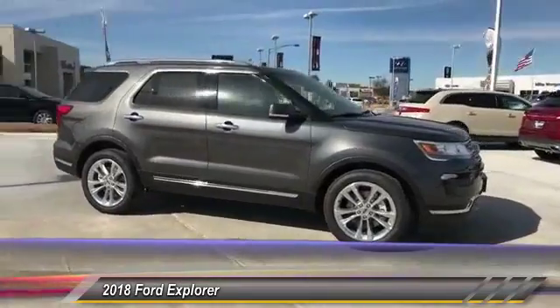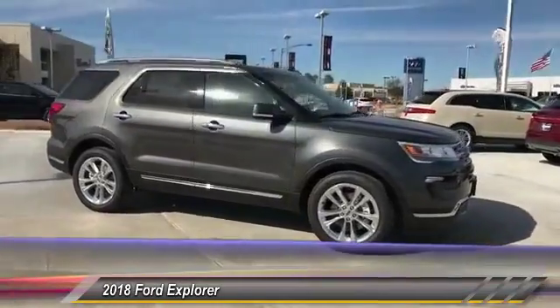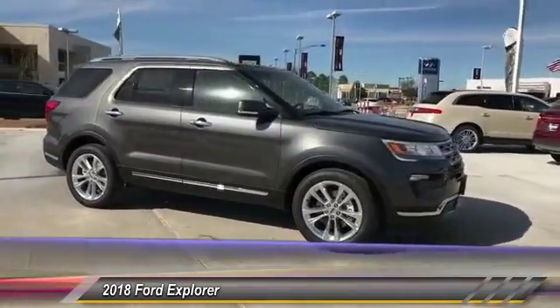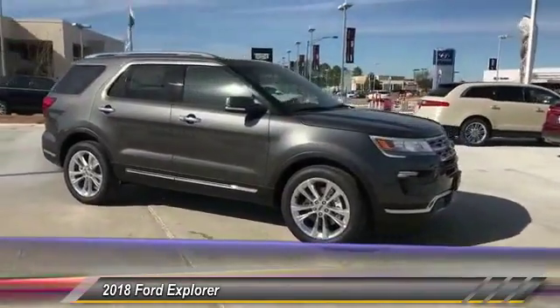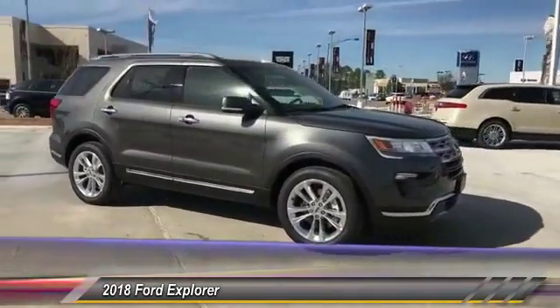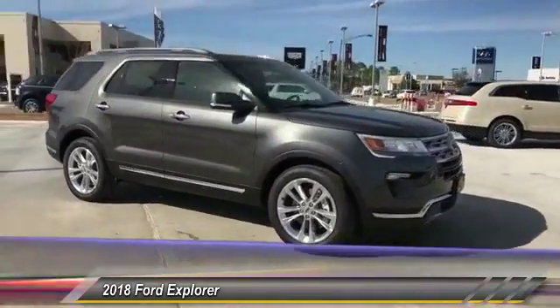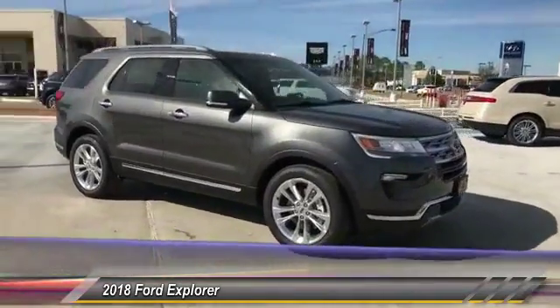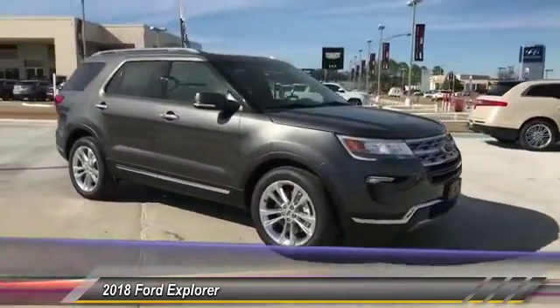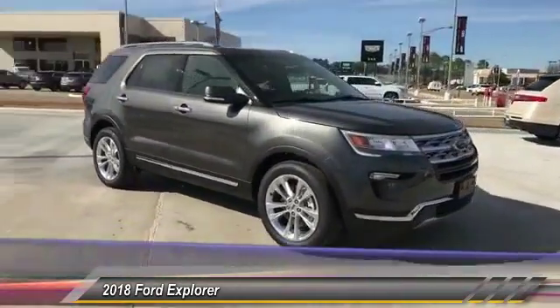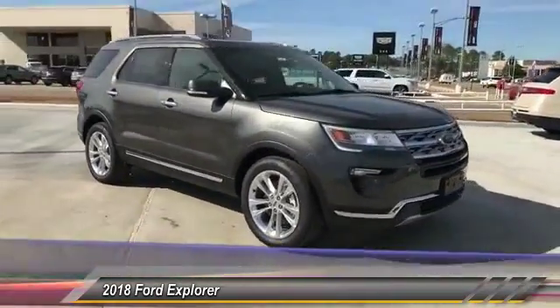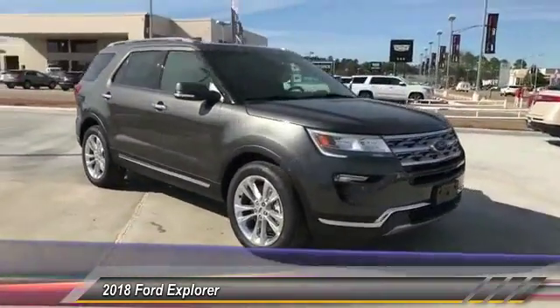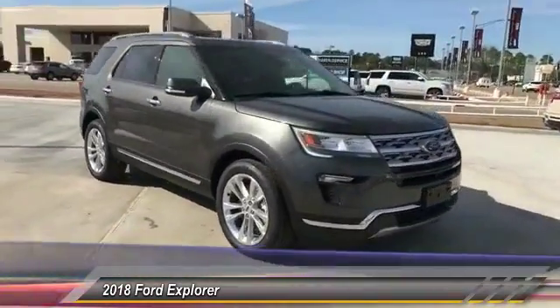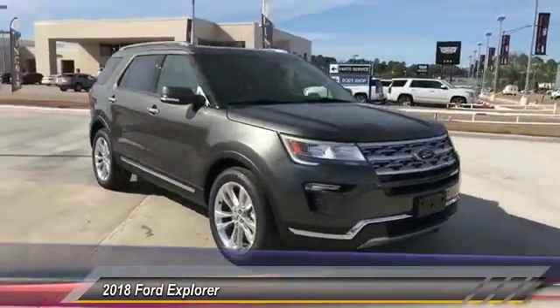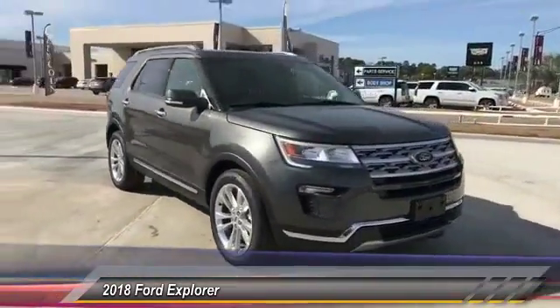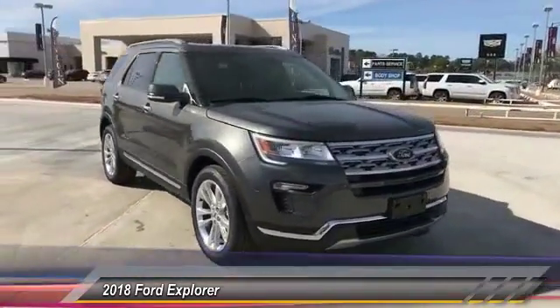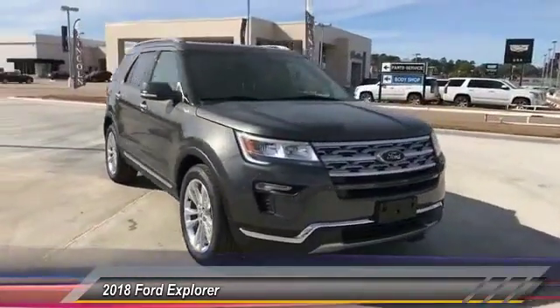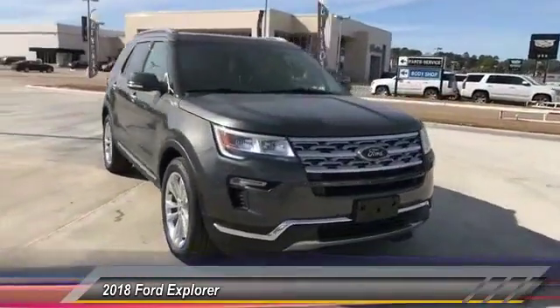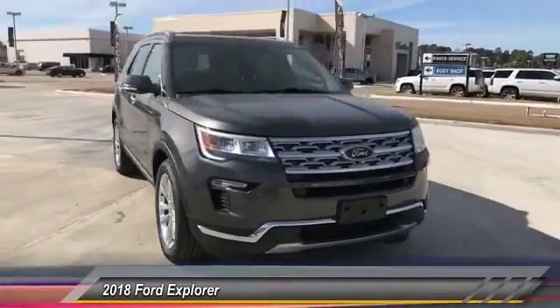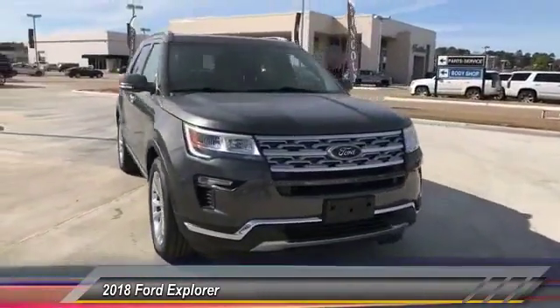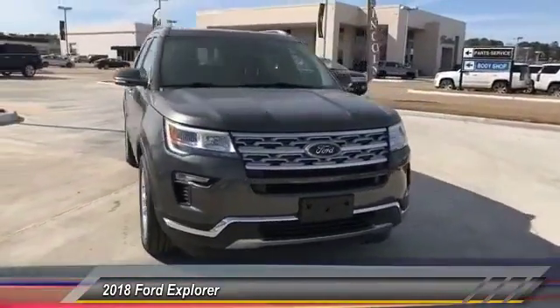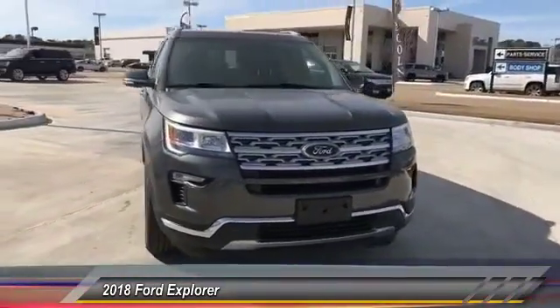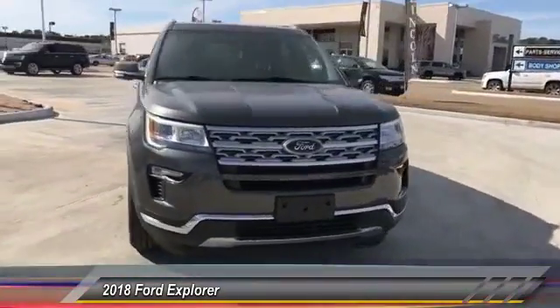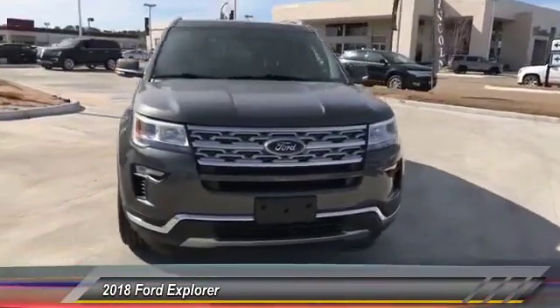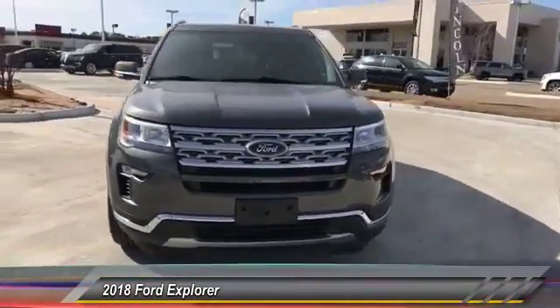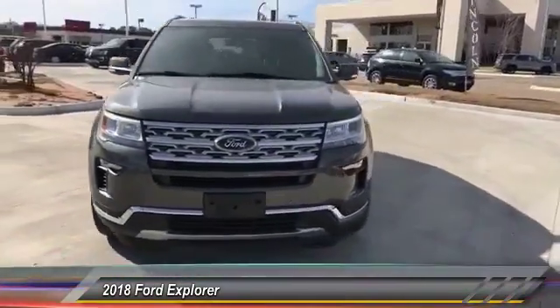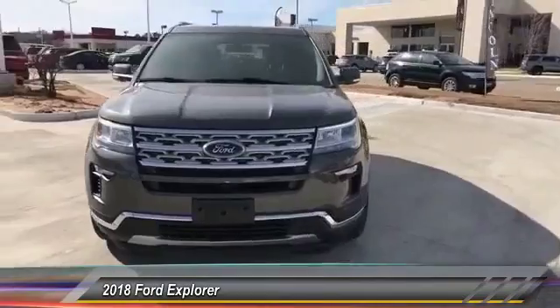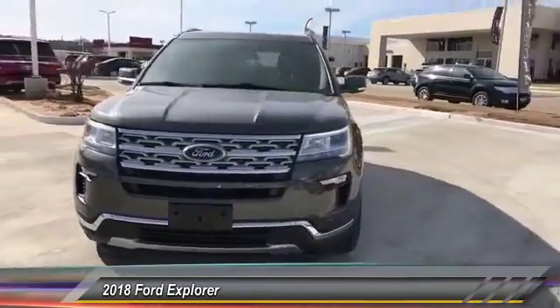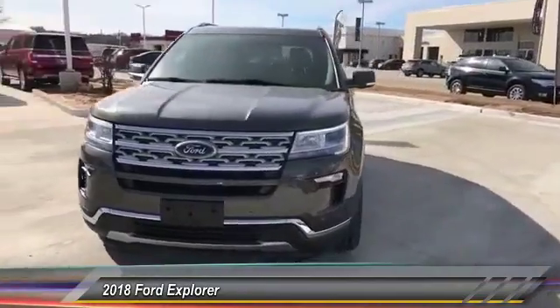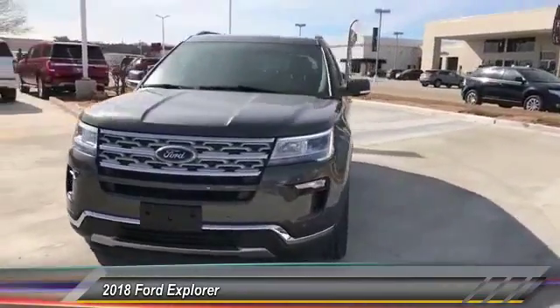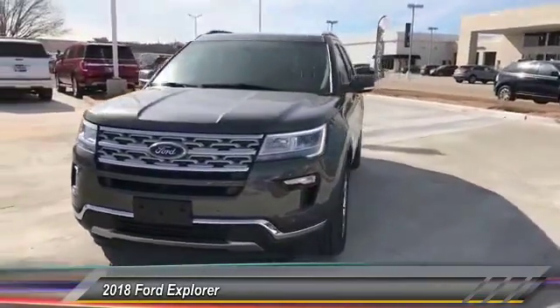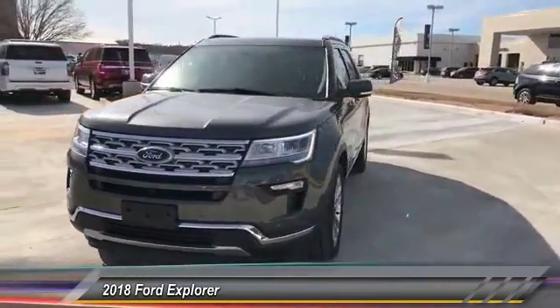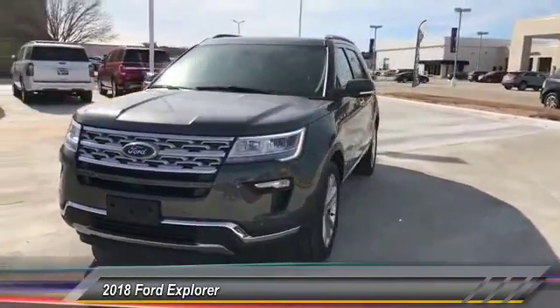Front license plate bracket. Wouldn't you look great in this vehicle? Stop in today and see for yourself.